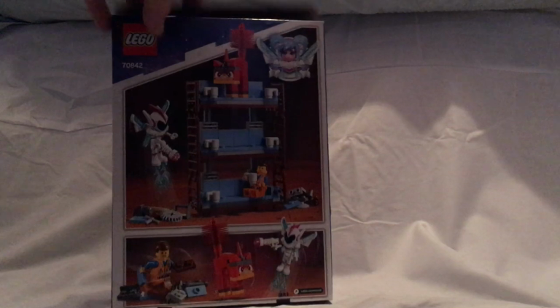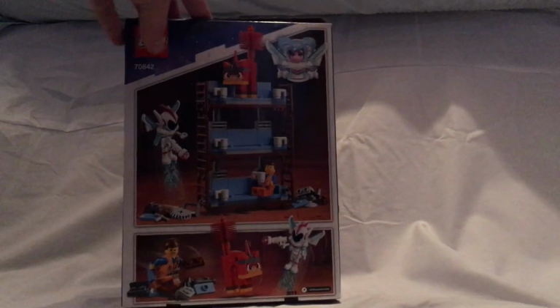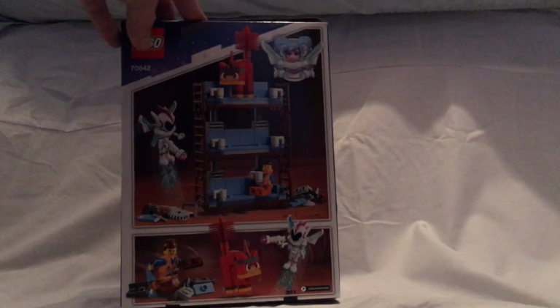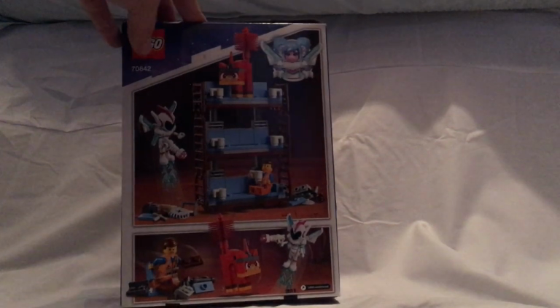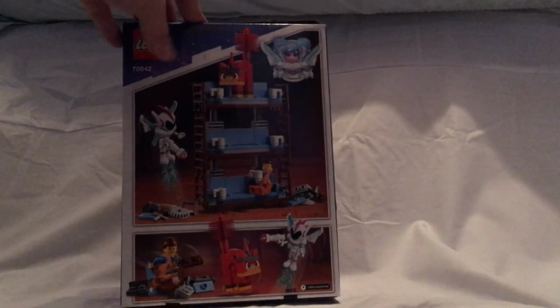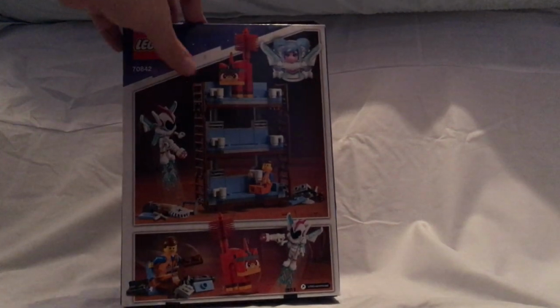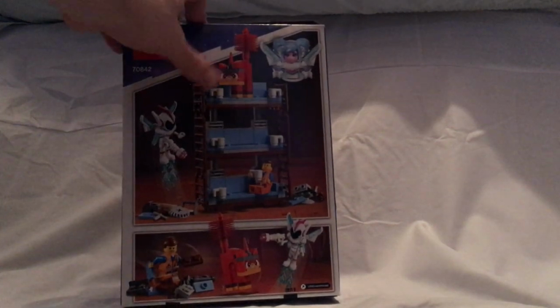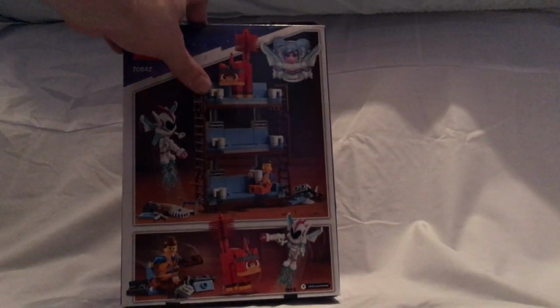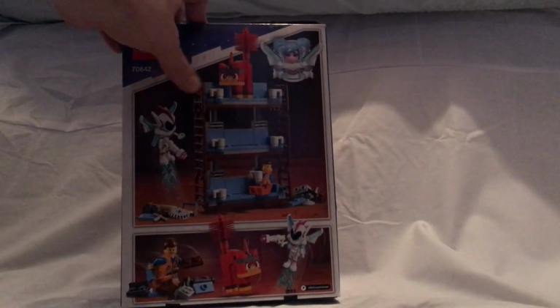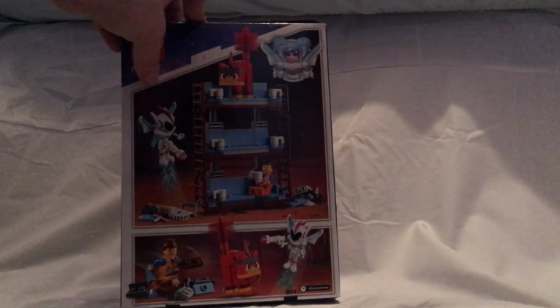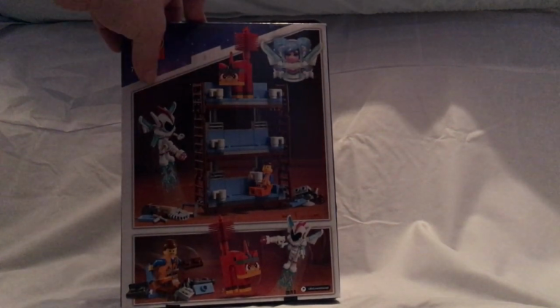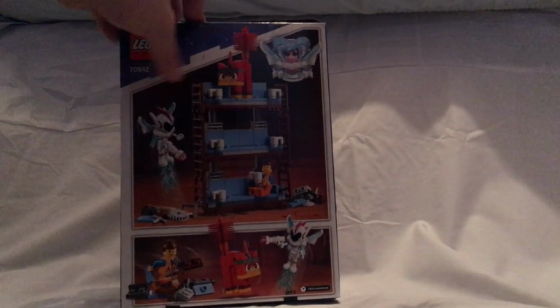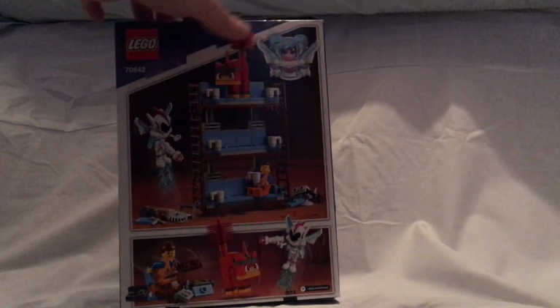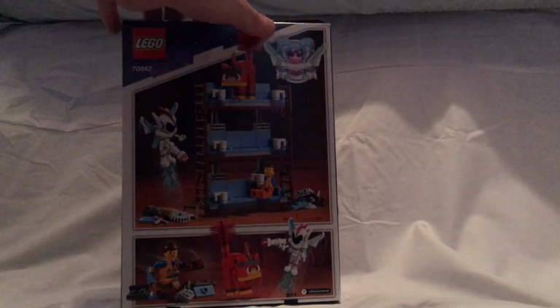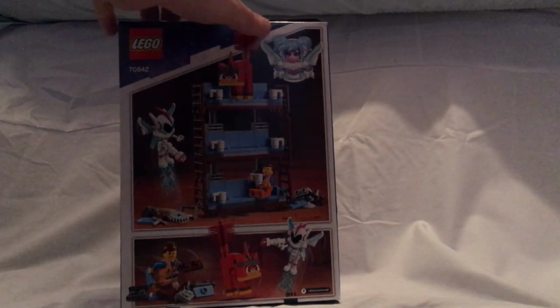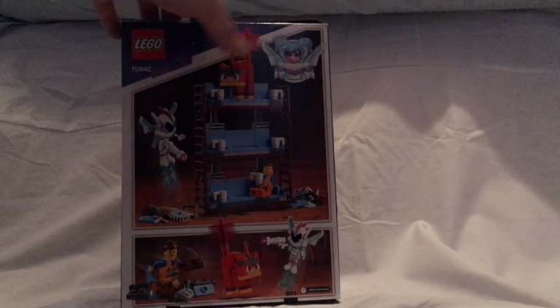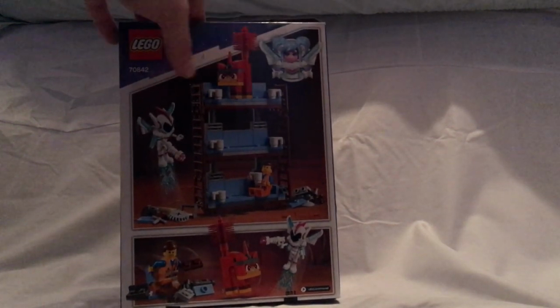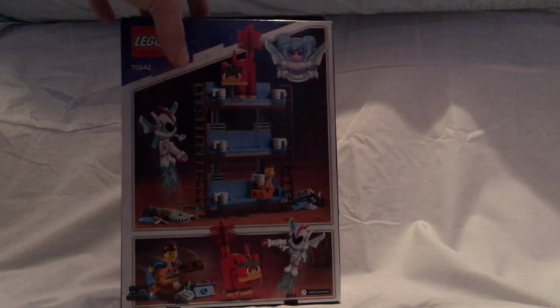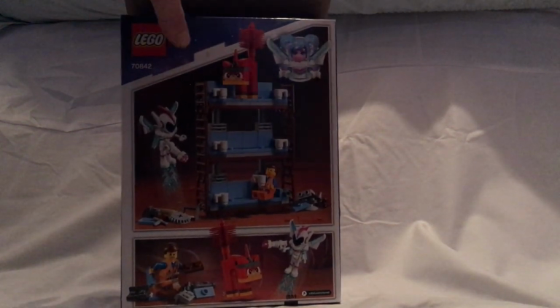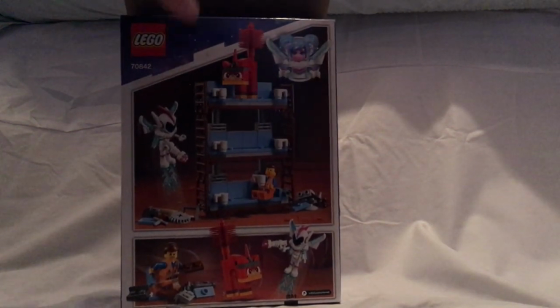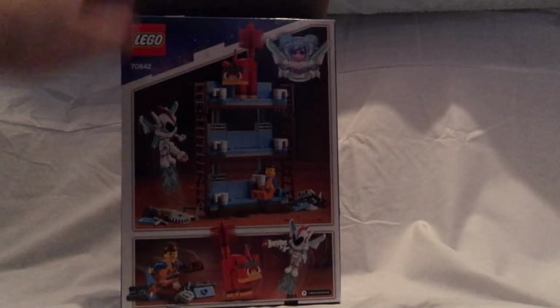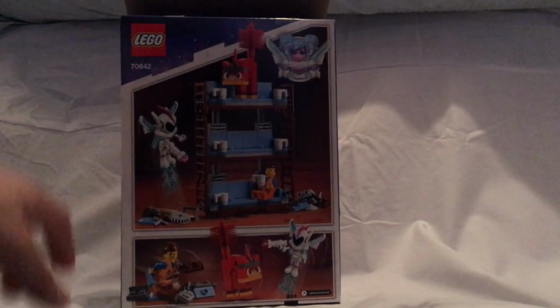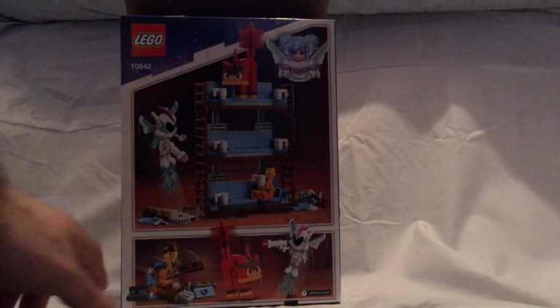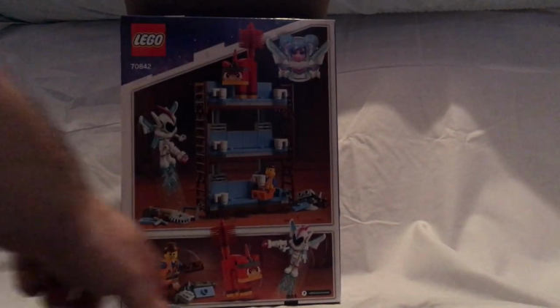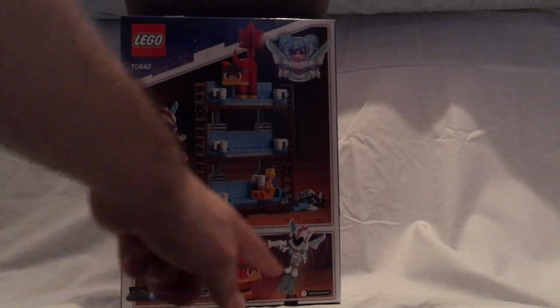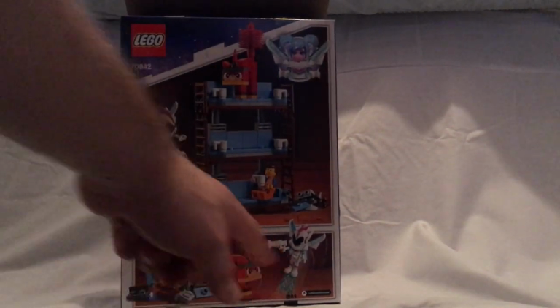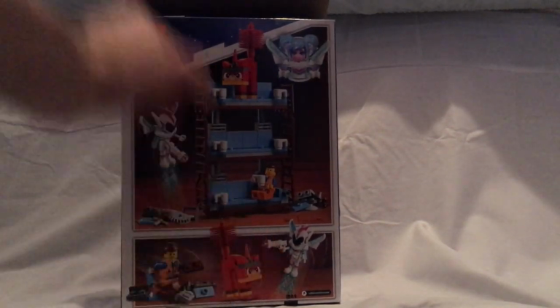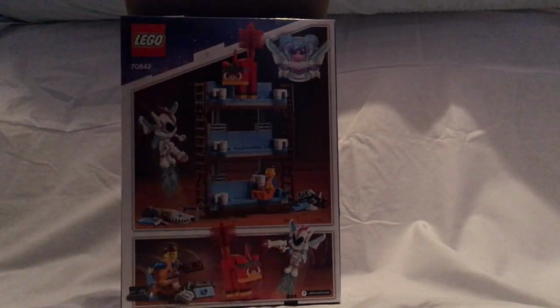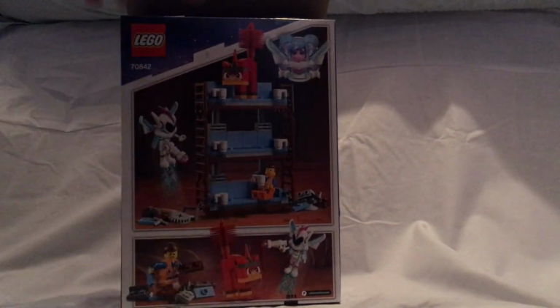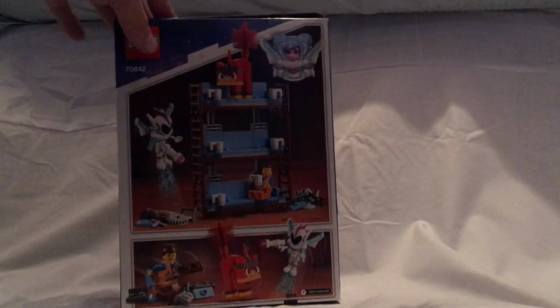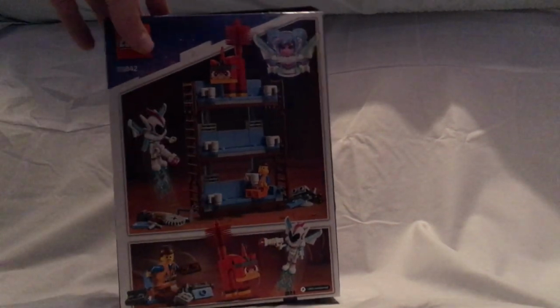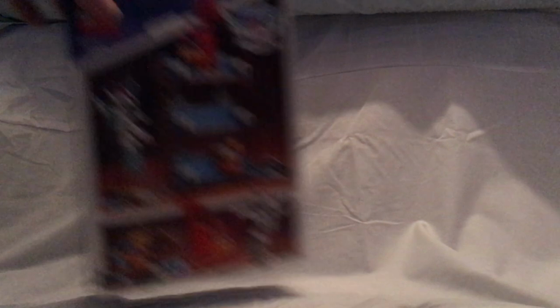On the back you see the set again, Sweet Mayhem's face, and all the minifigures included with it.